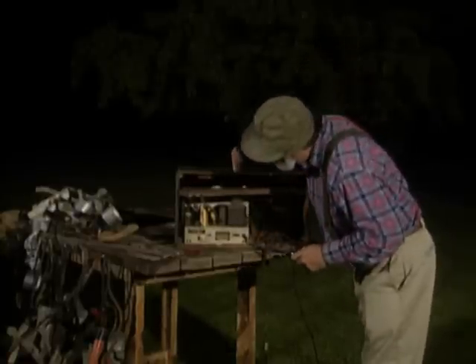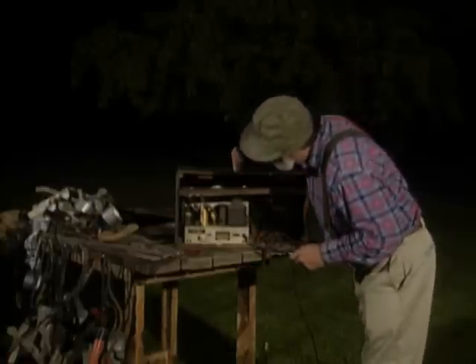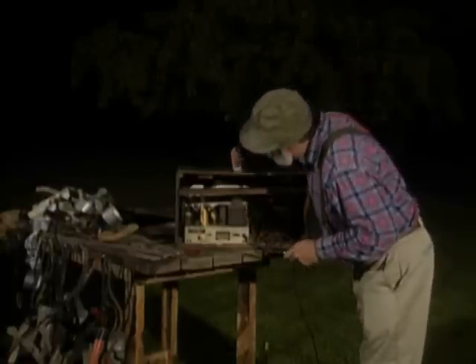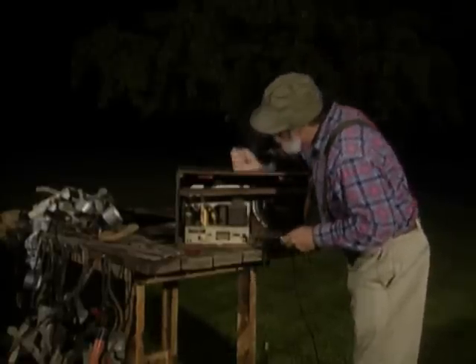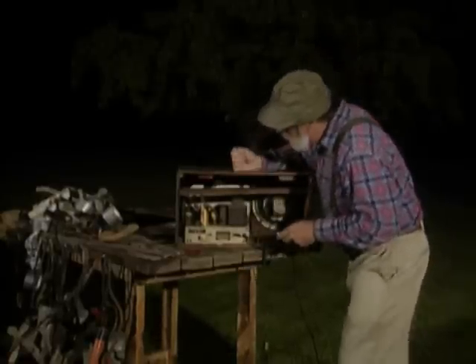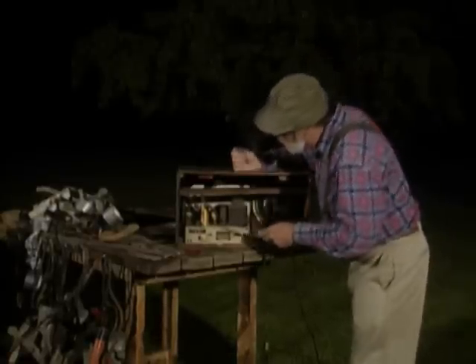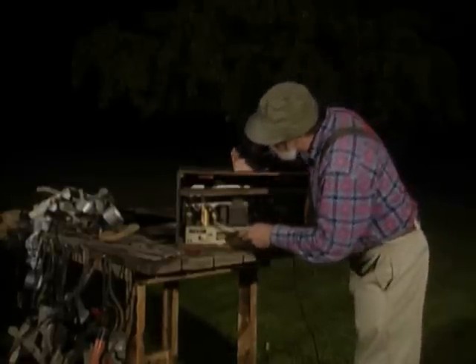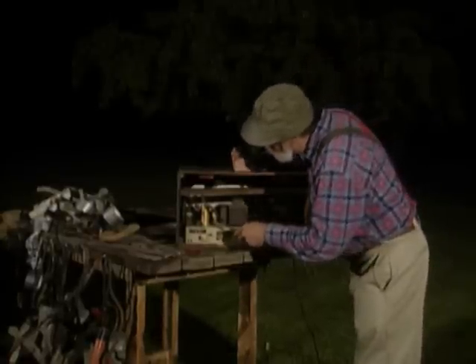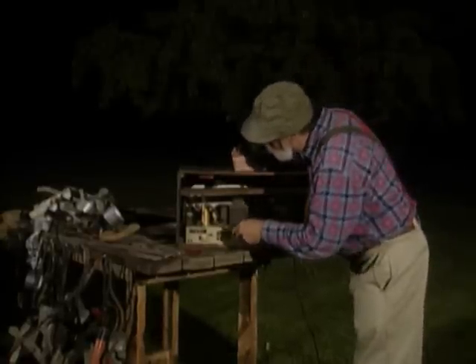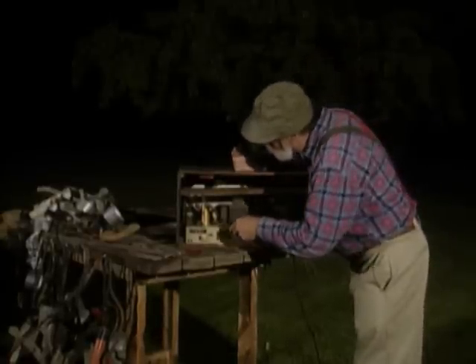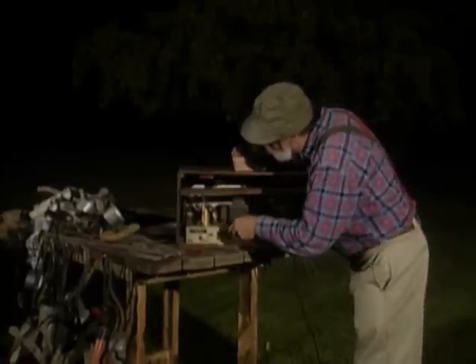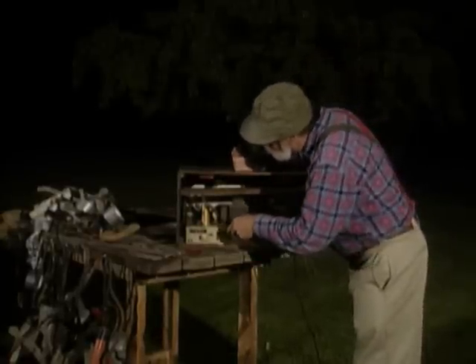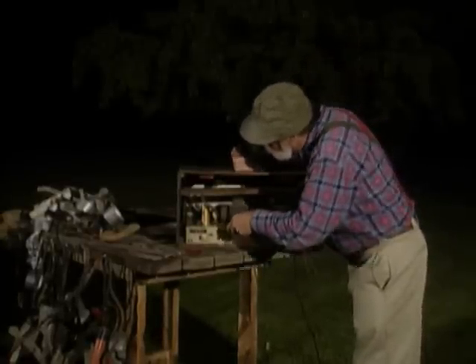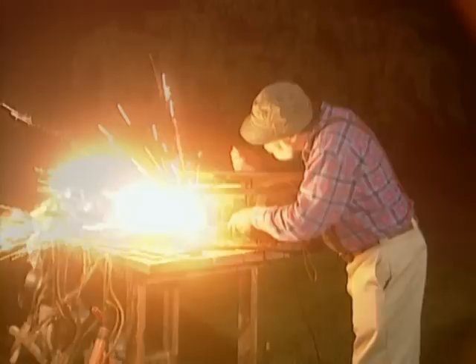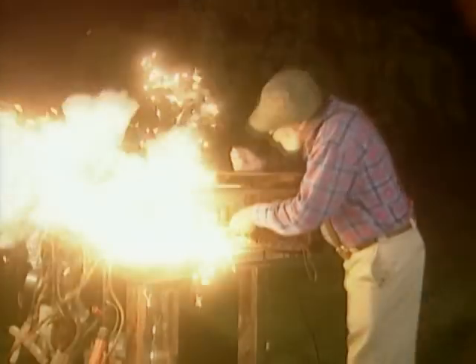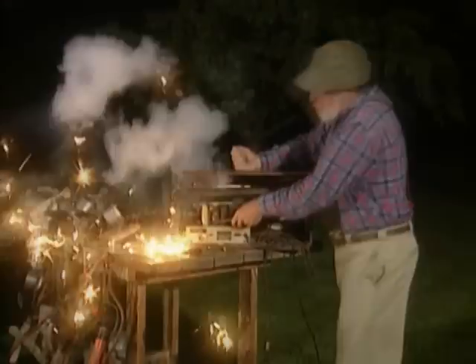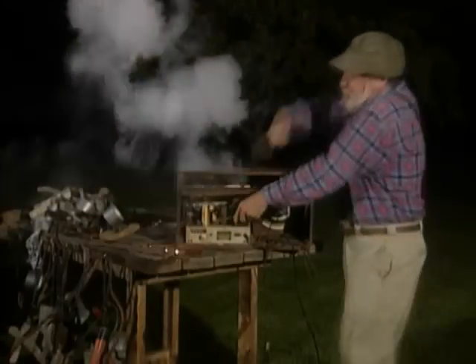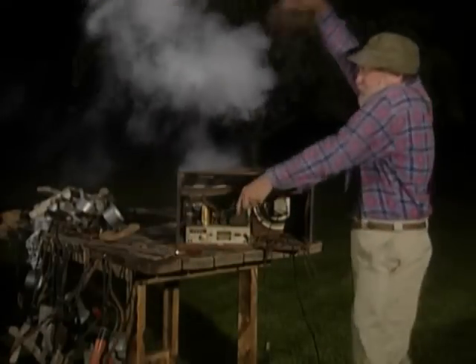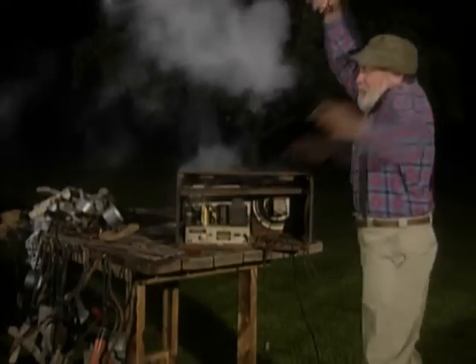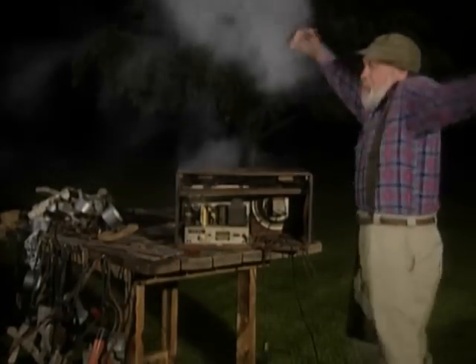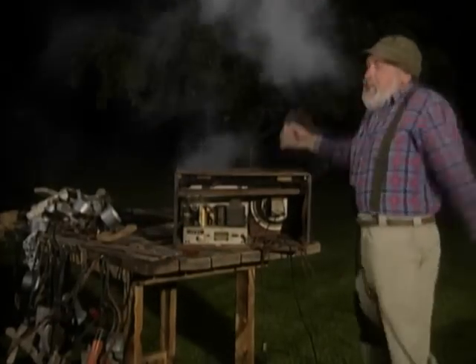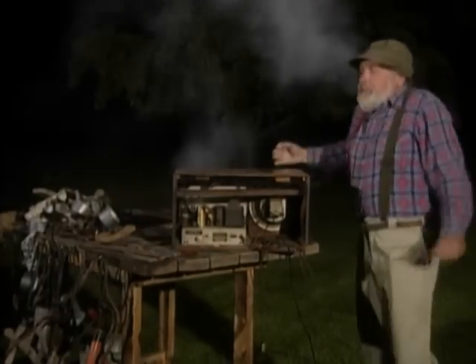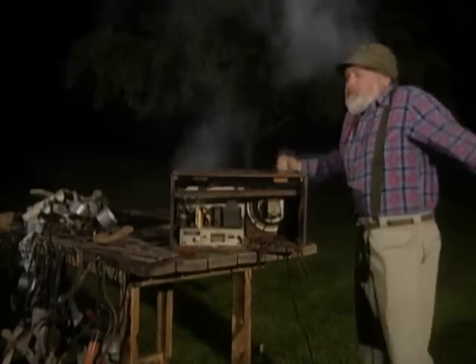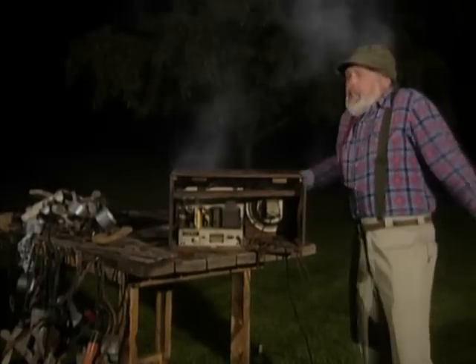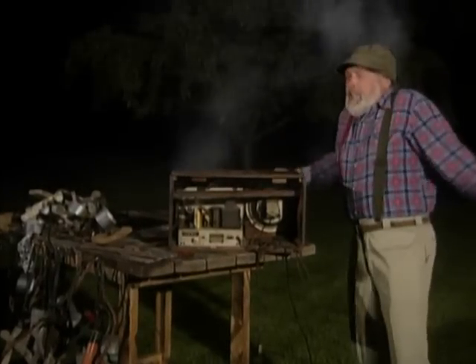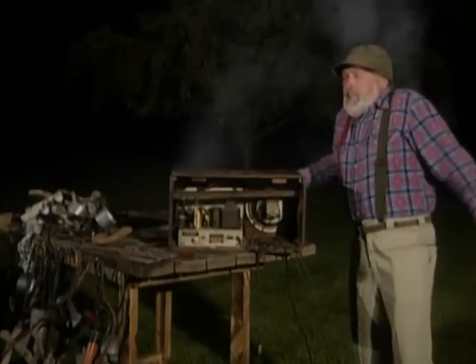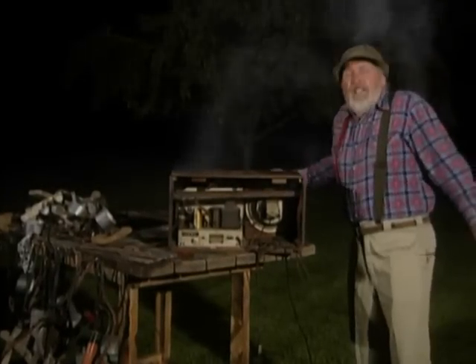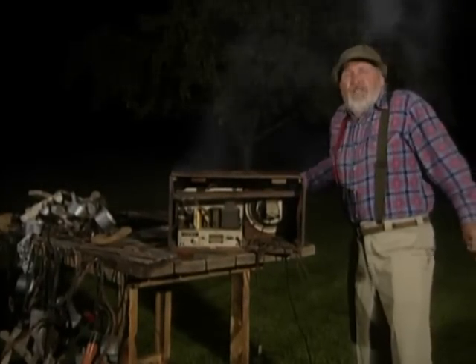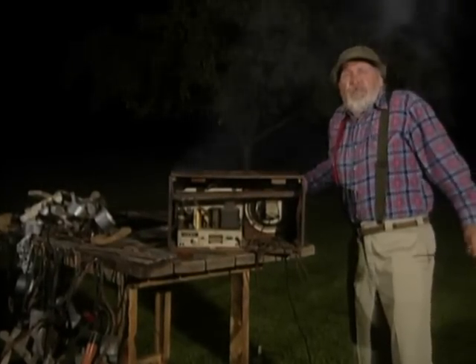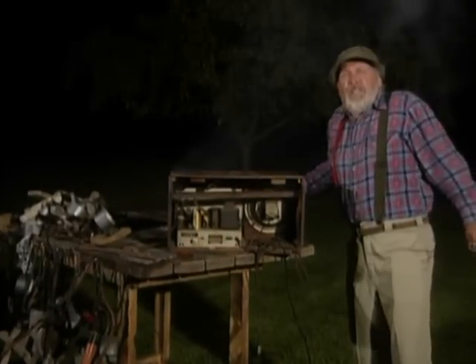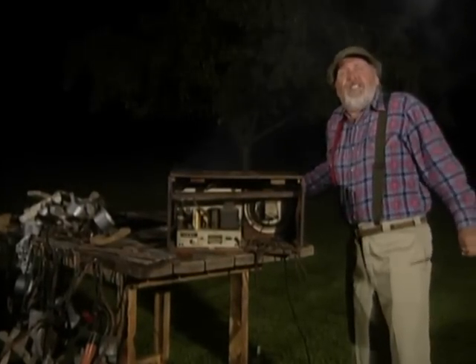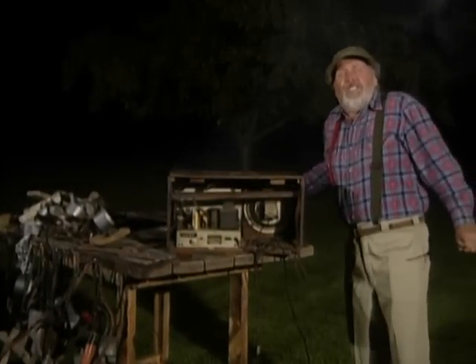Now, is that a capacitor or is that just a resistor? I think I've just been inducted.